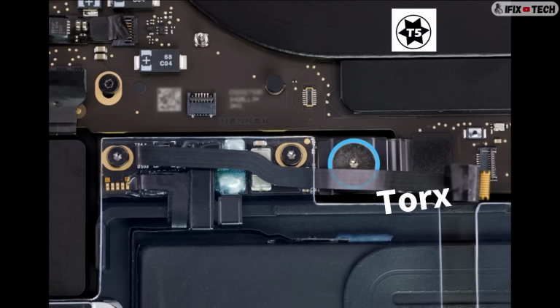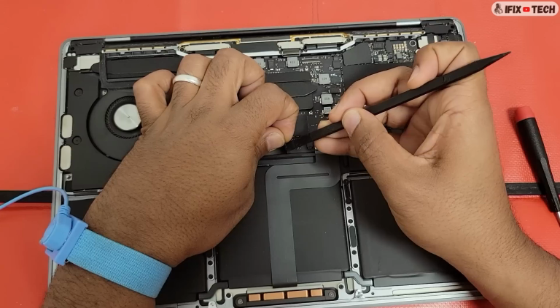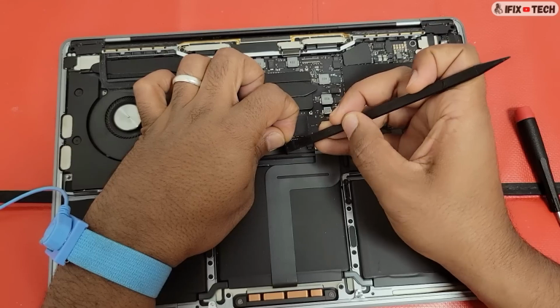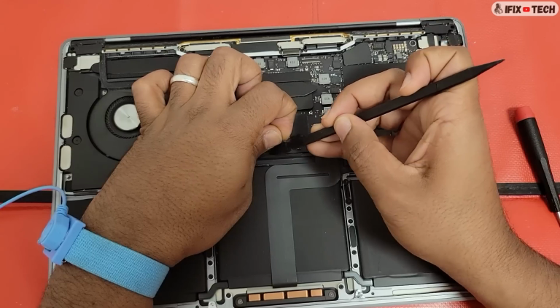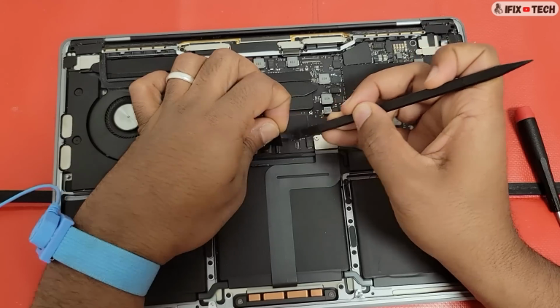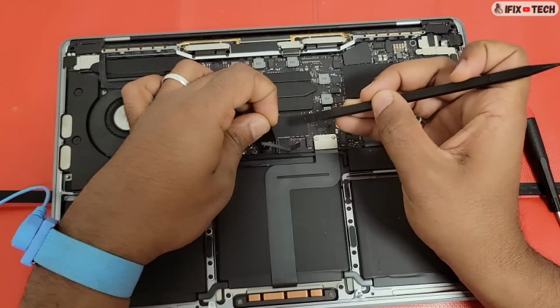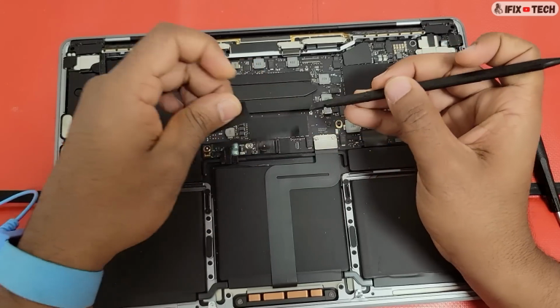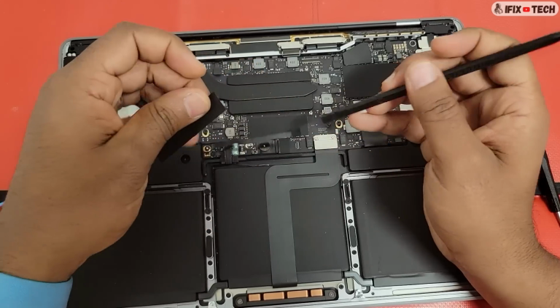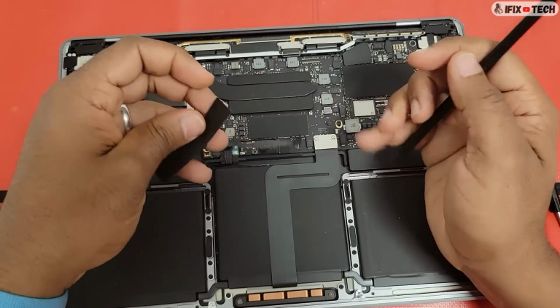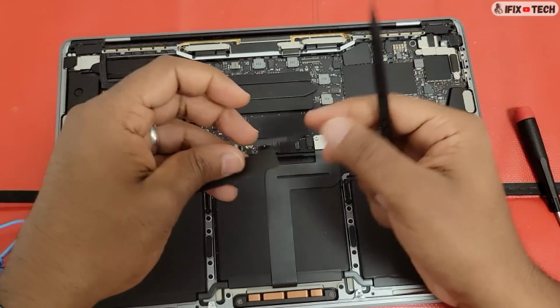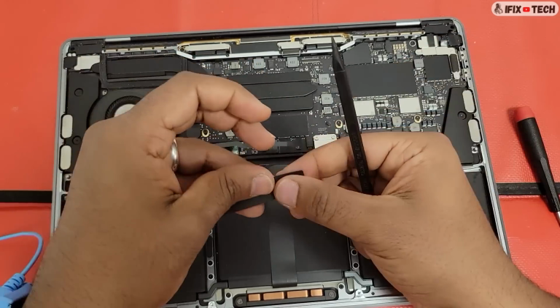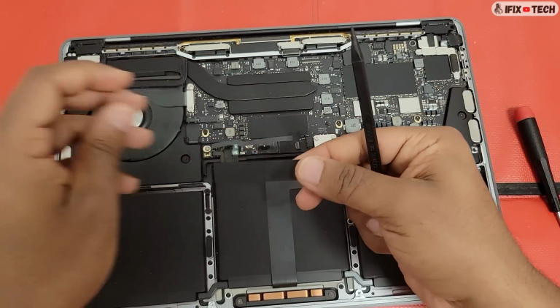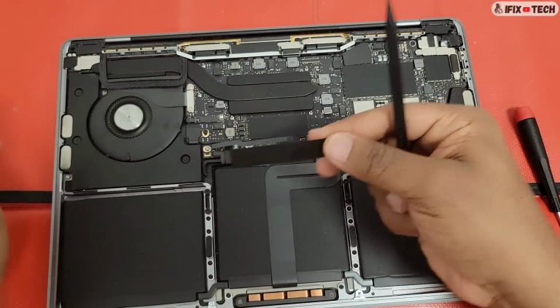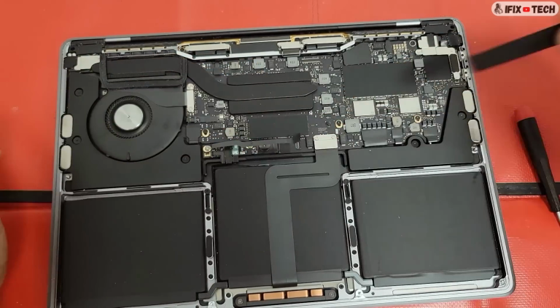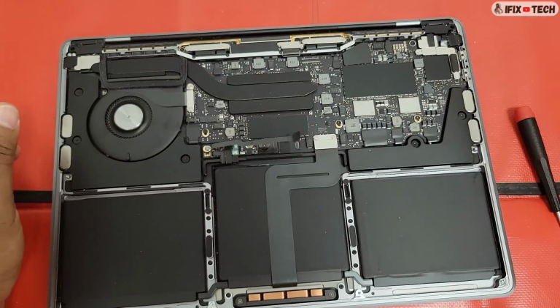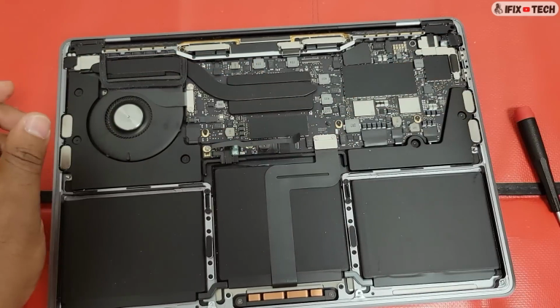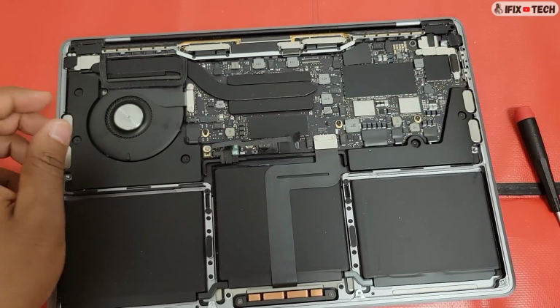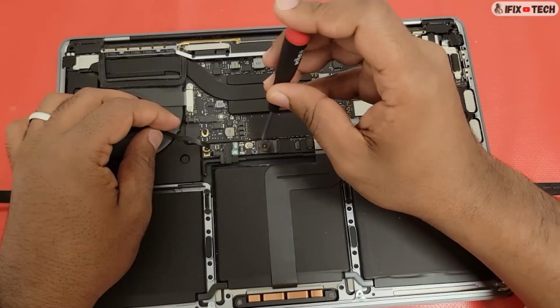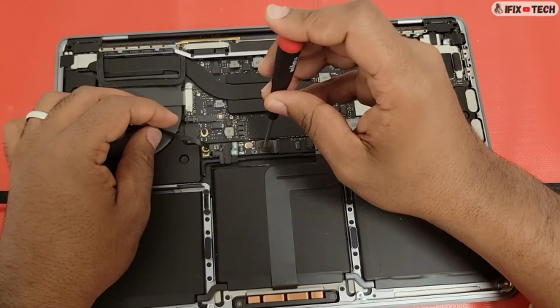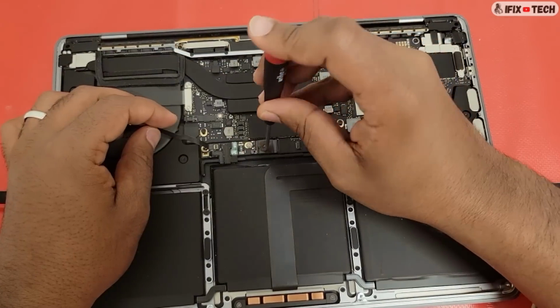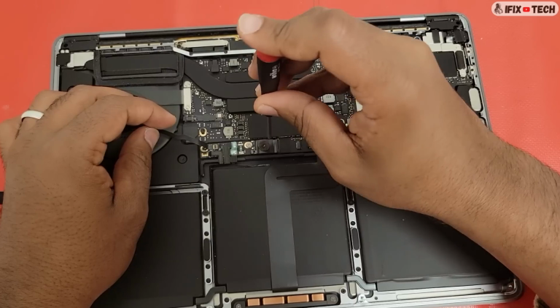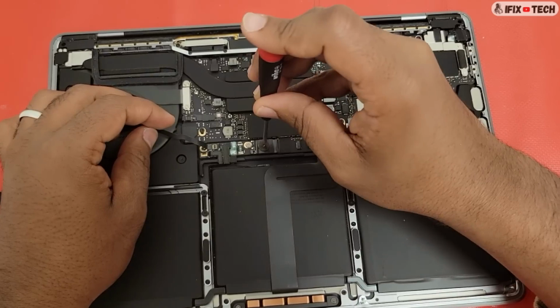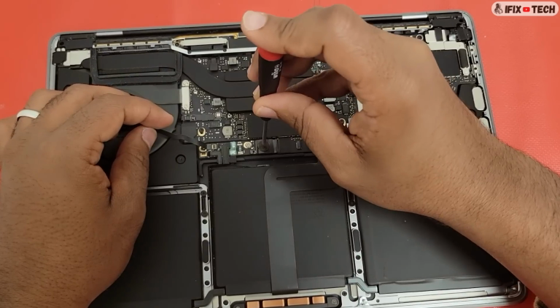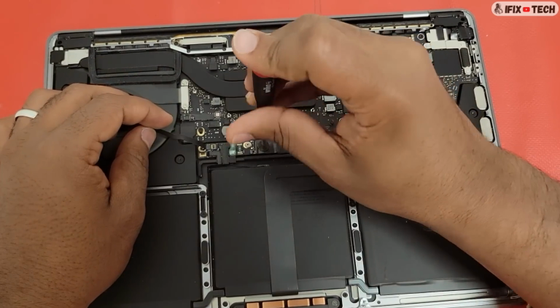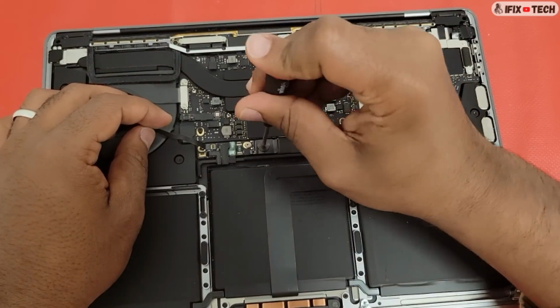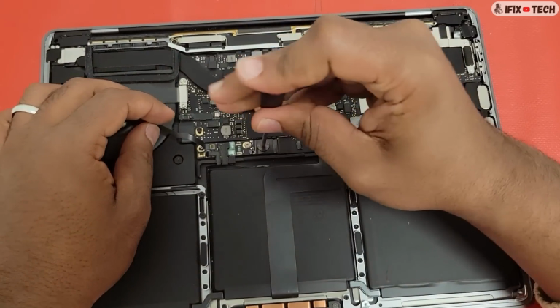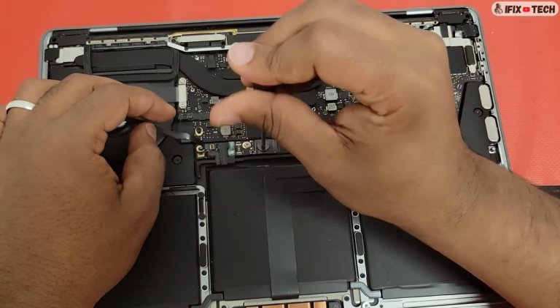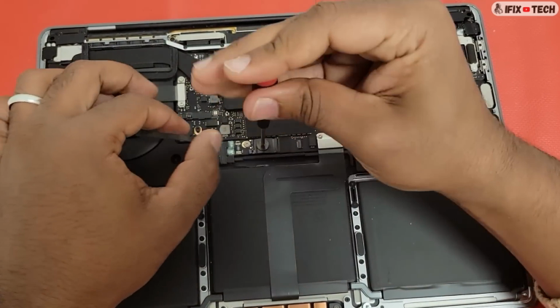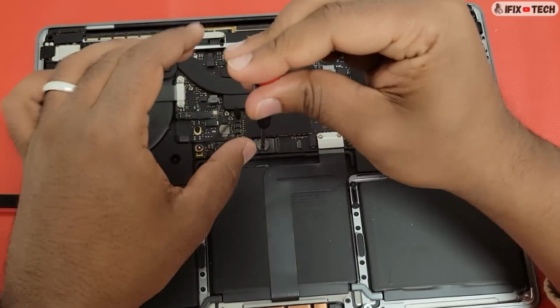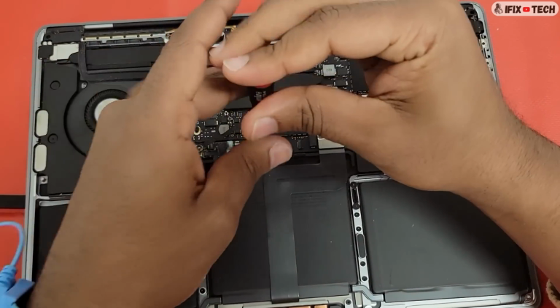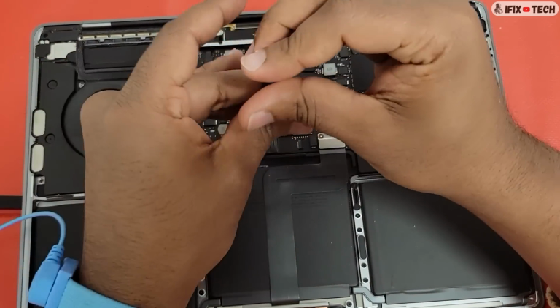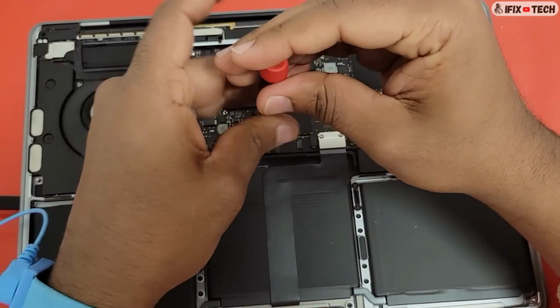Remove the mylar cover, then use a D5 bit to remove the BMU screw.